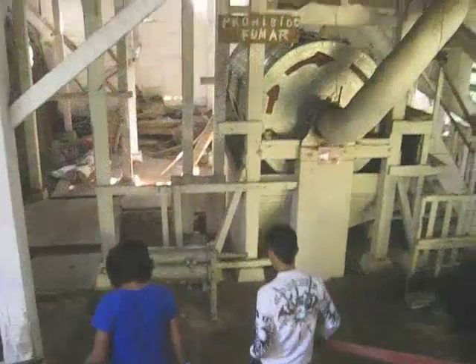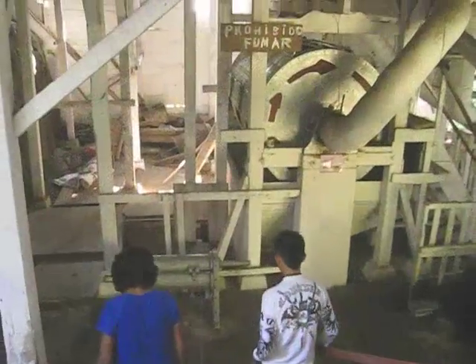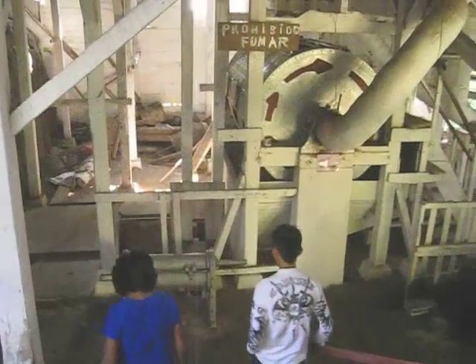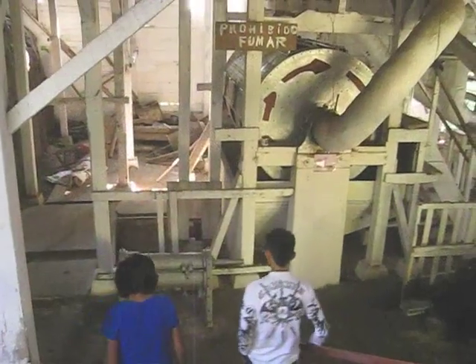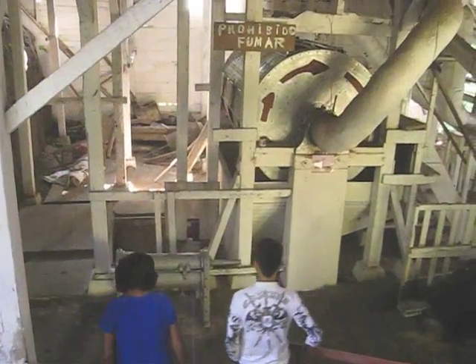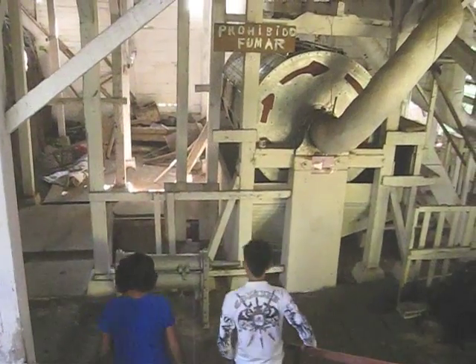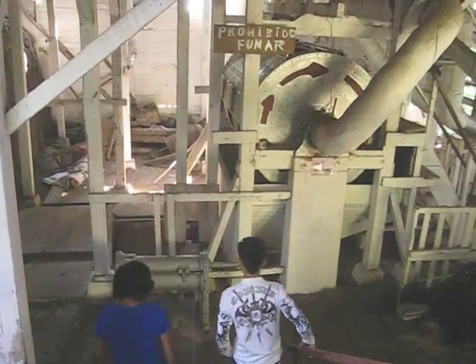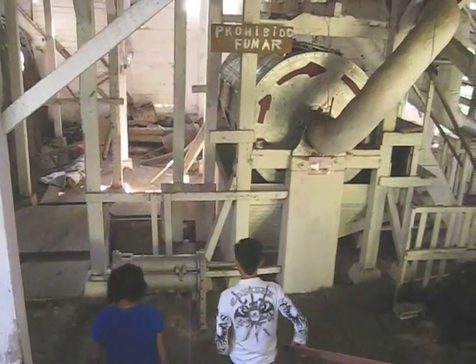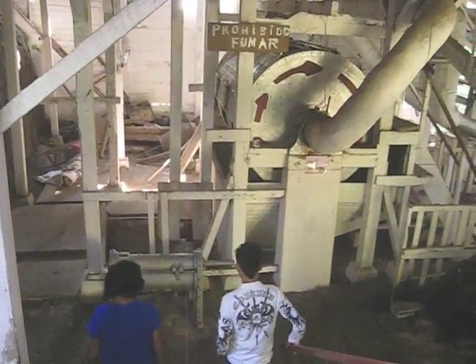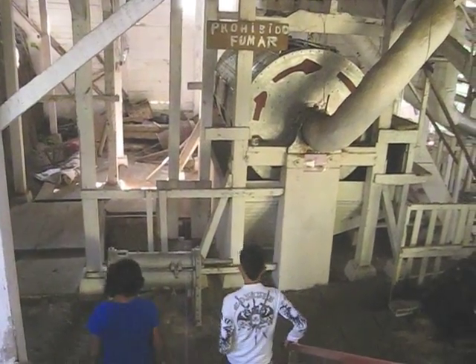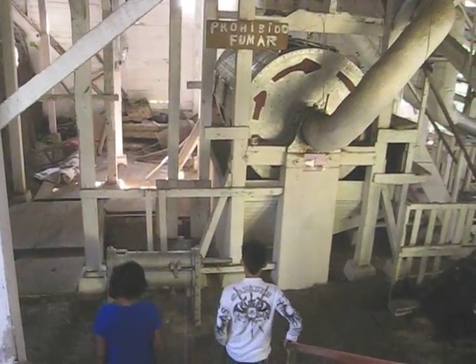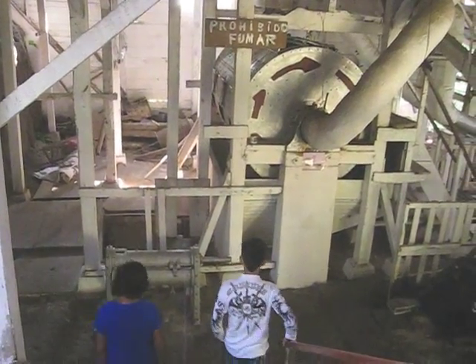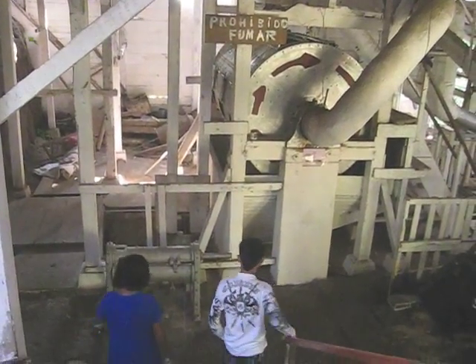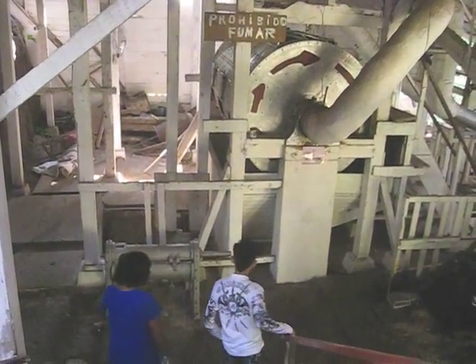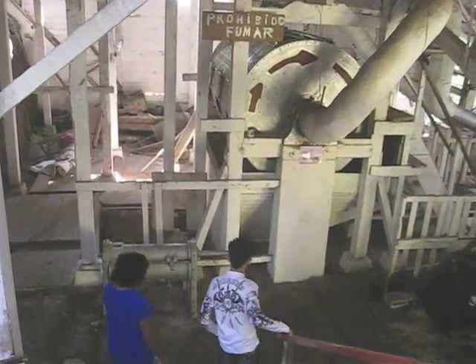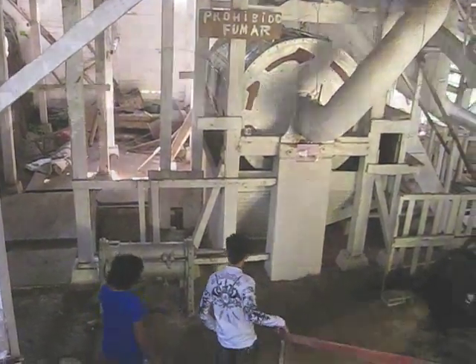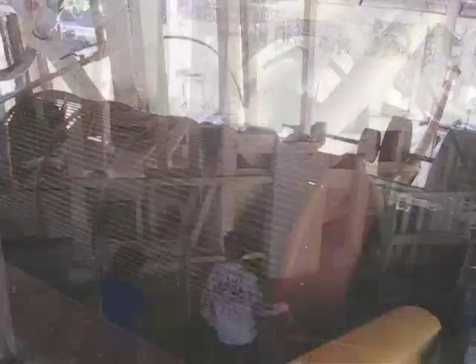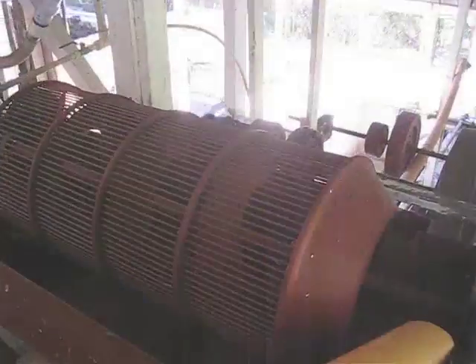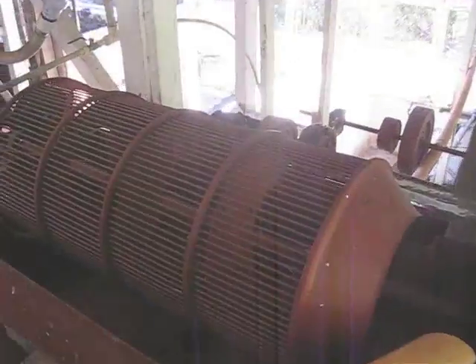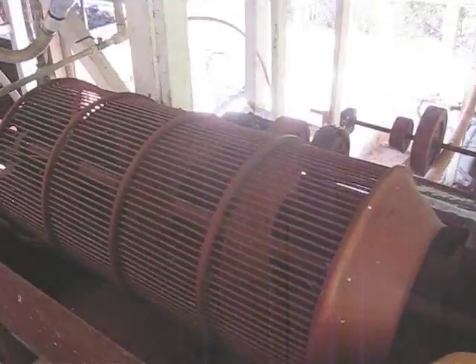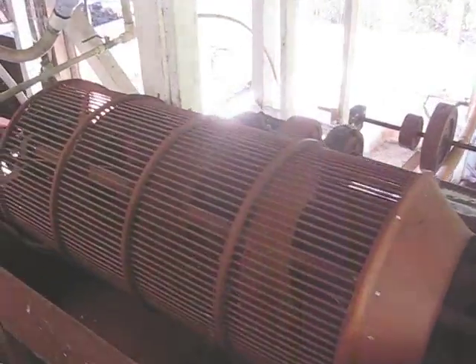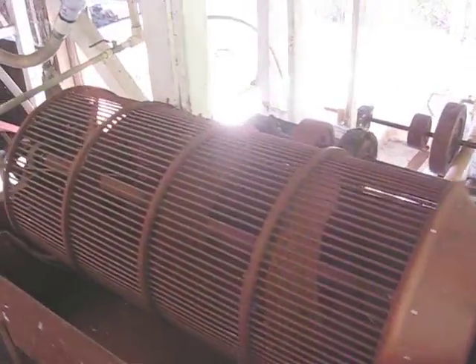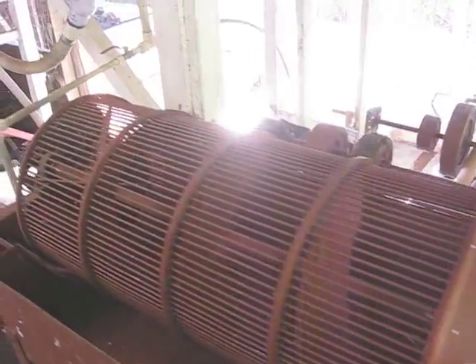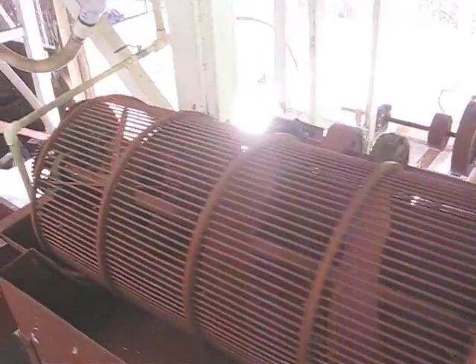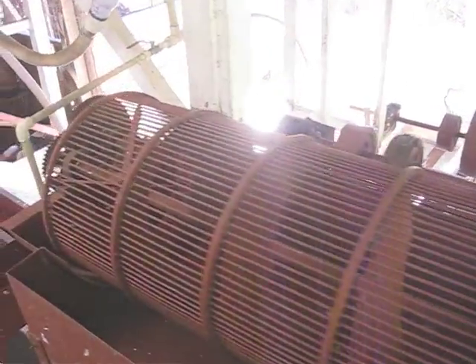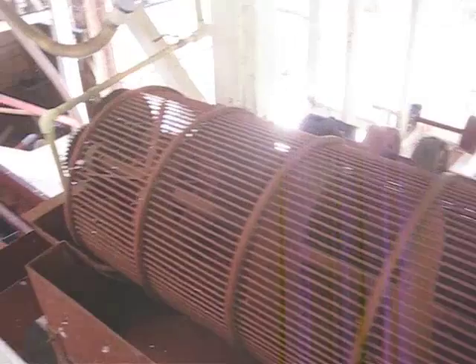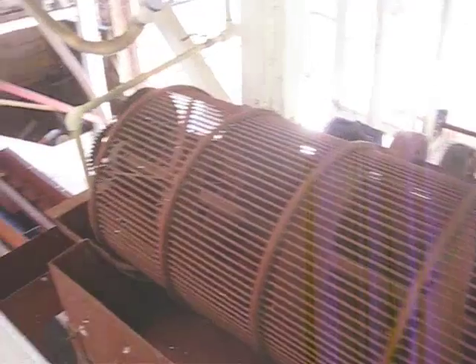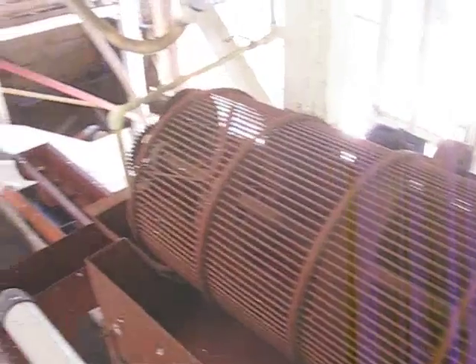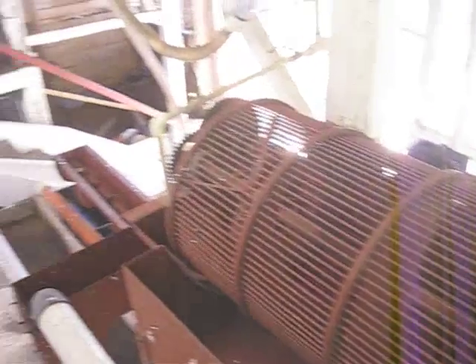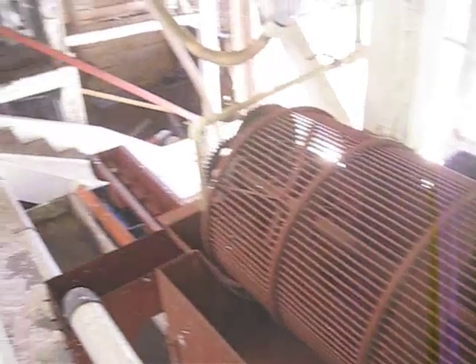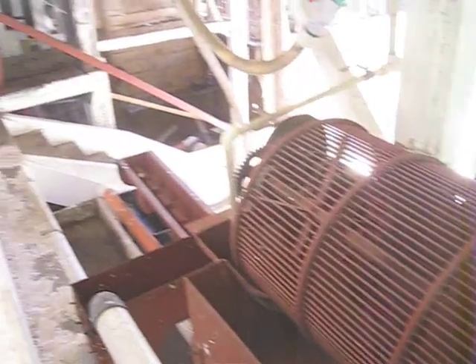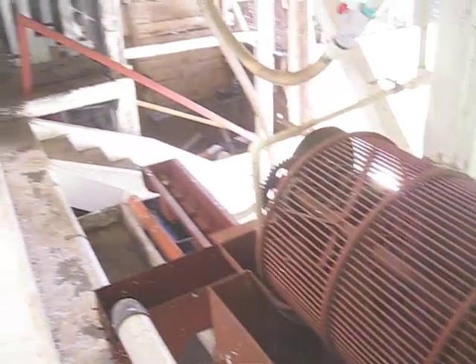This is 120 years old. This is the separator from the cherry to the bean.